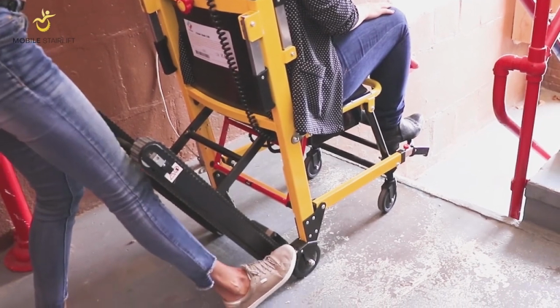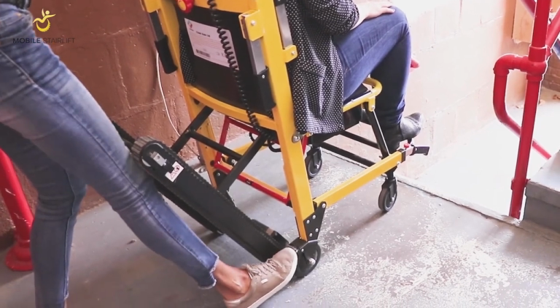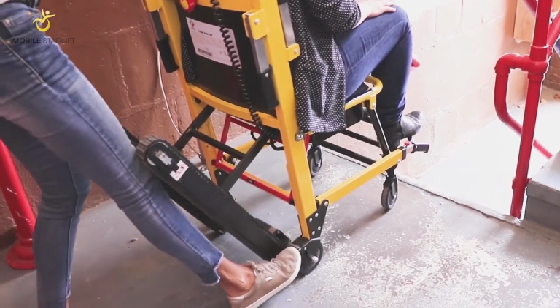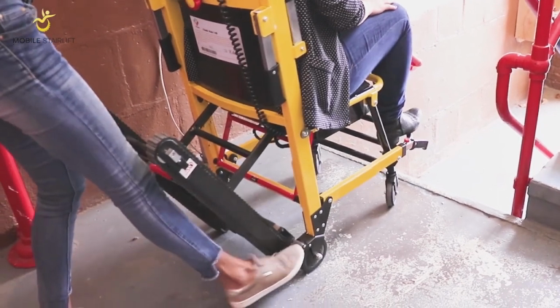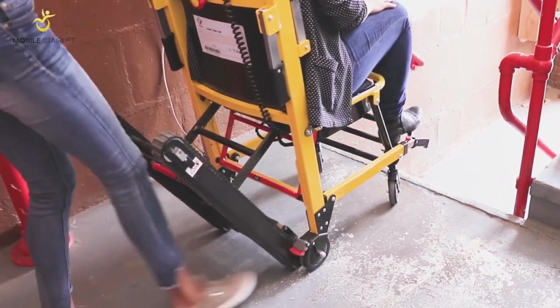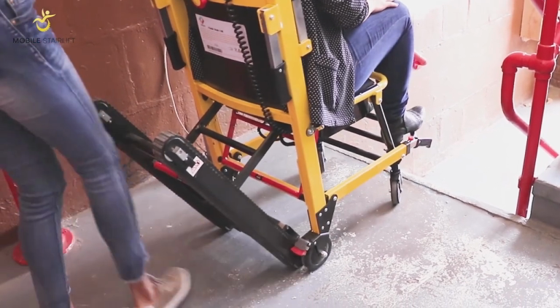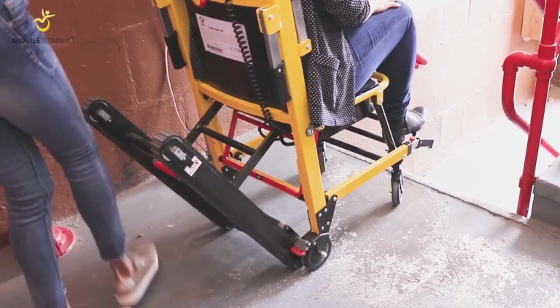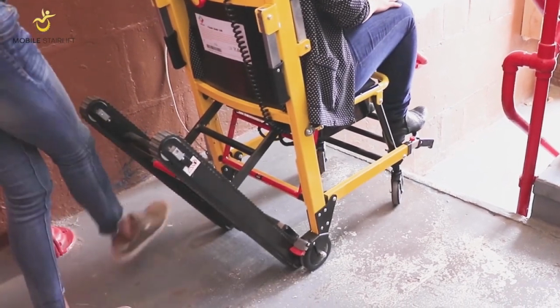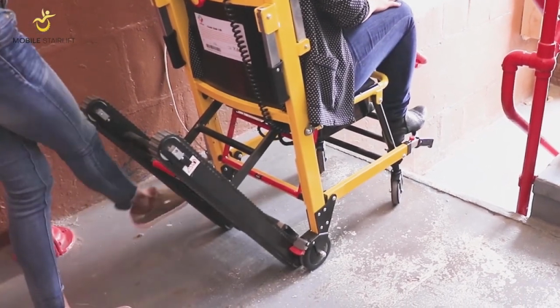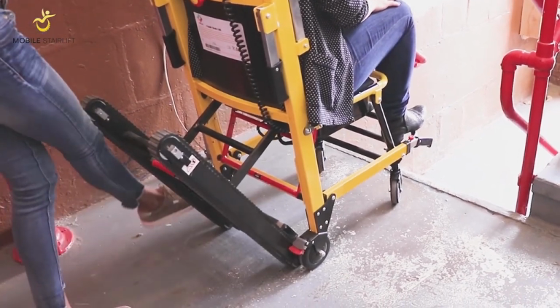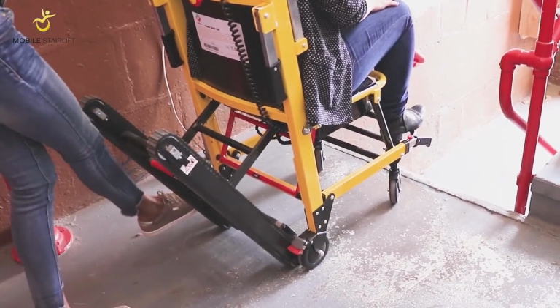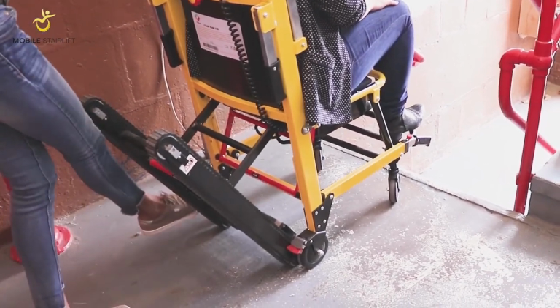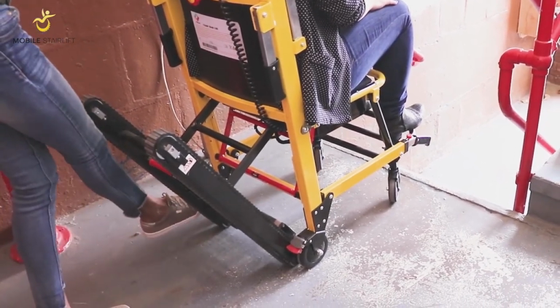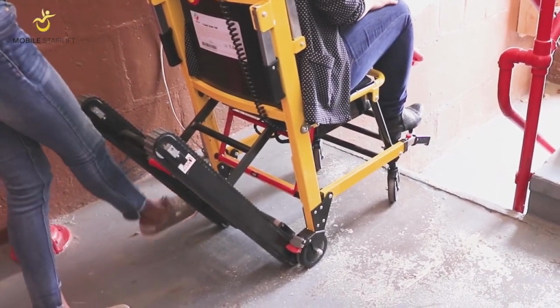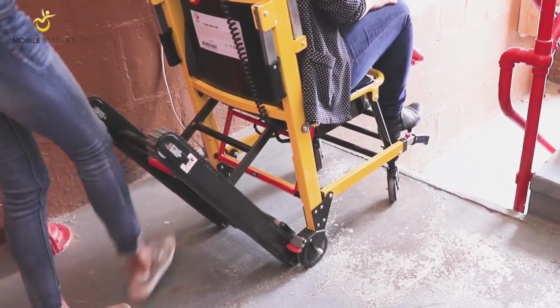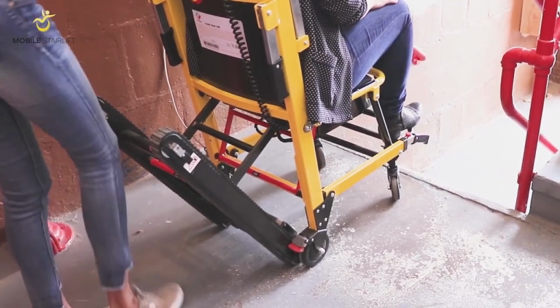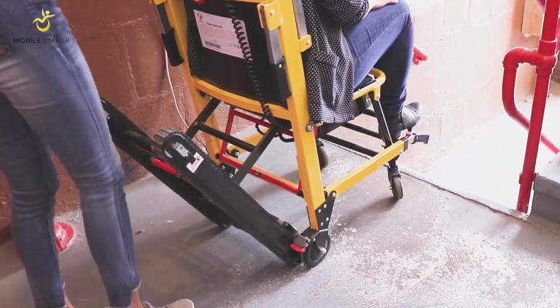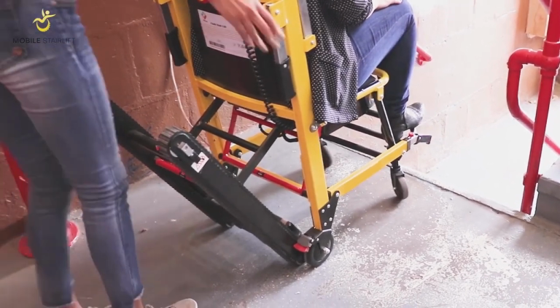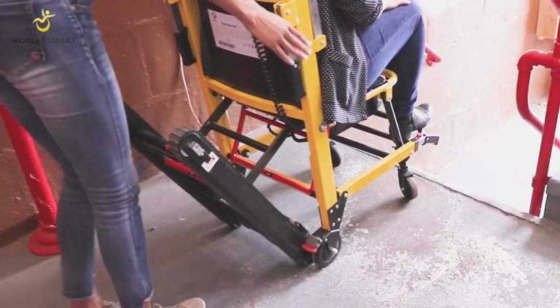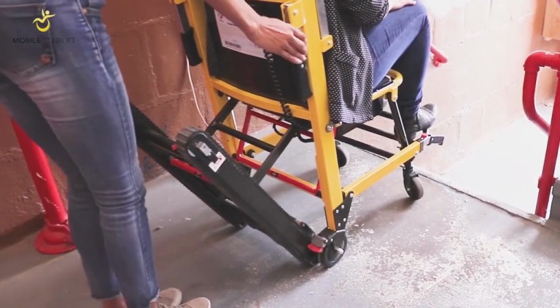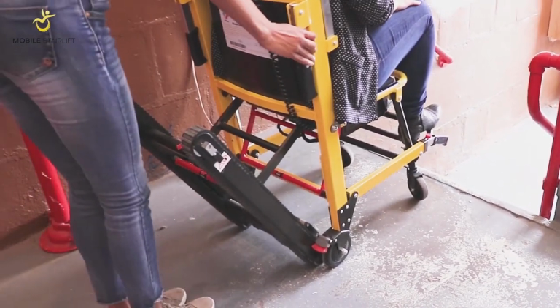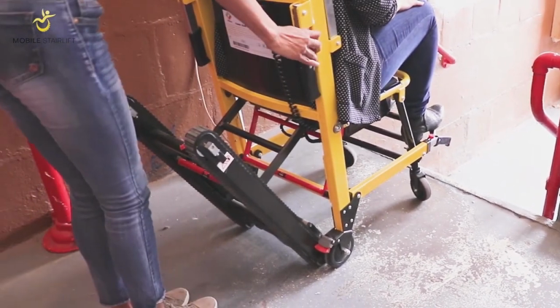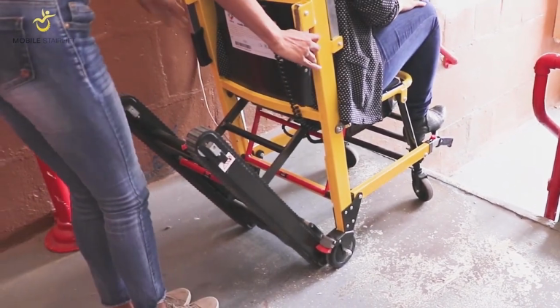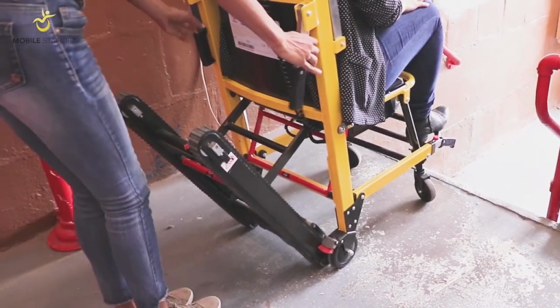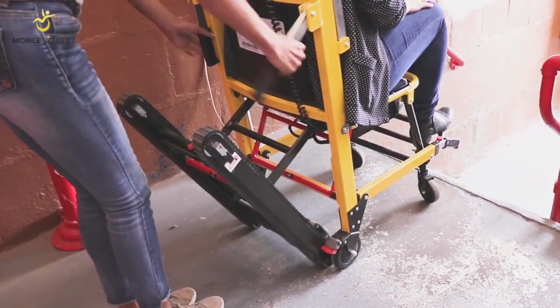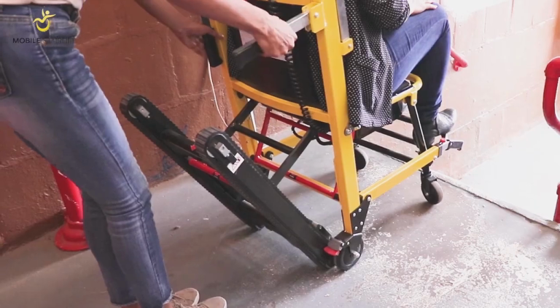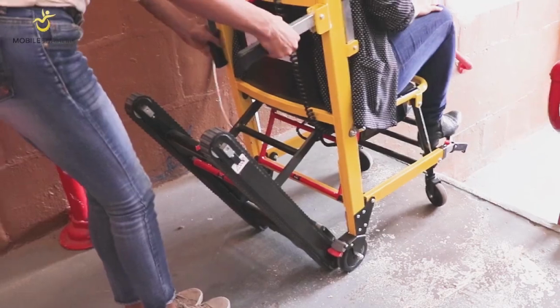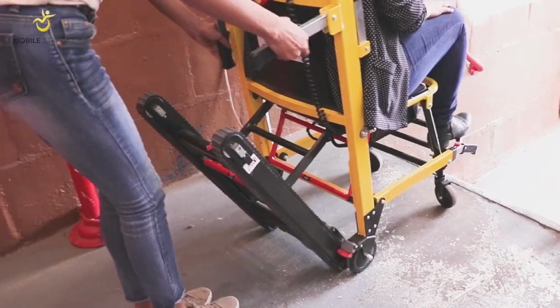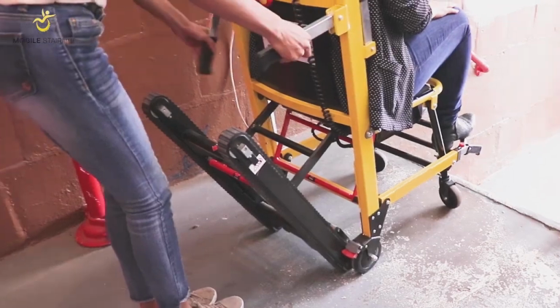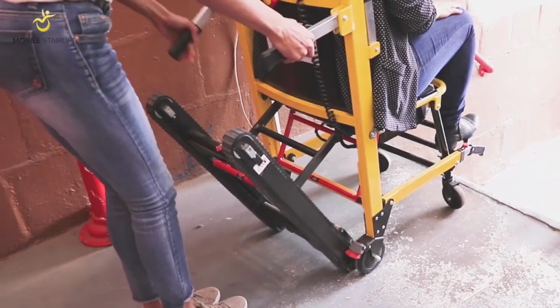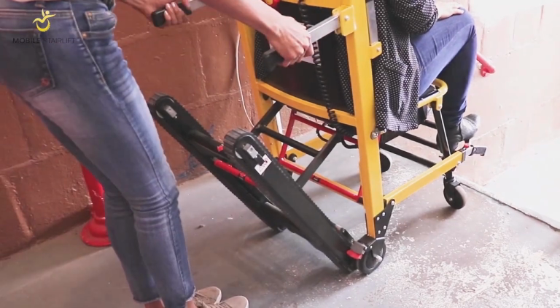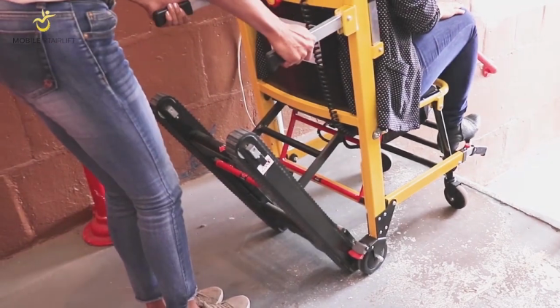When you are rolling the Stair Lift on flat ground, handles can be extended behind the seat.